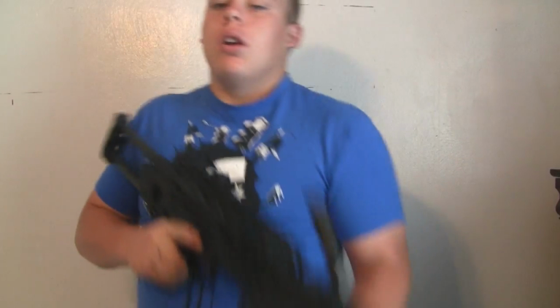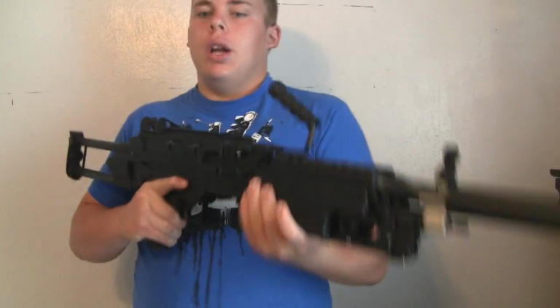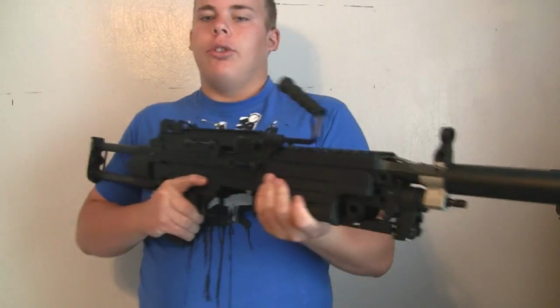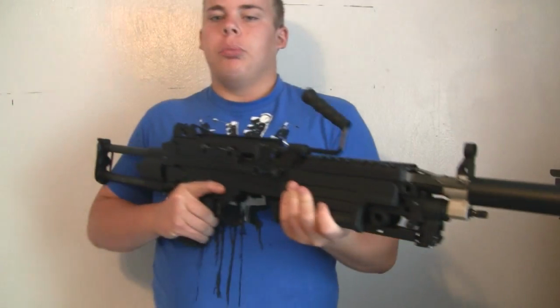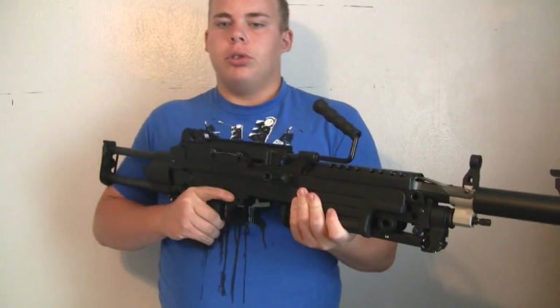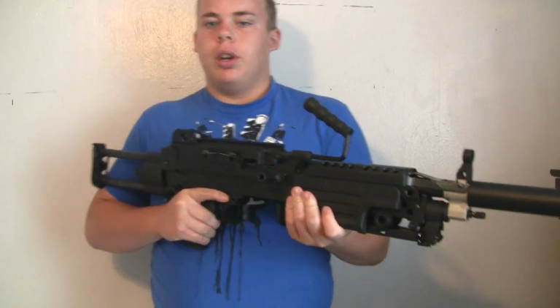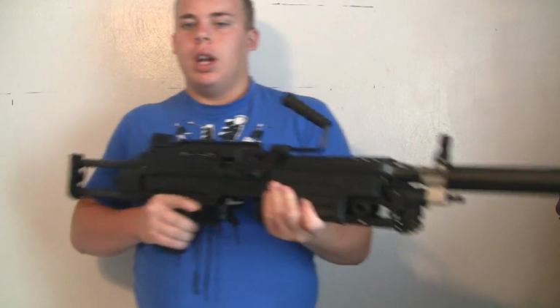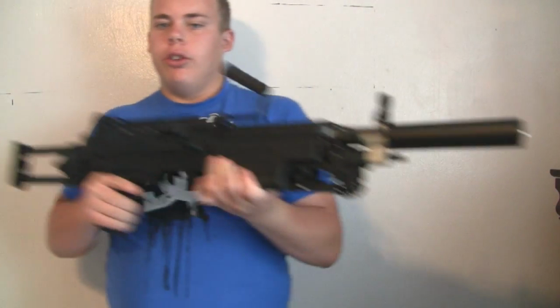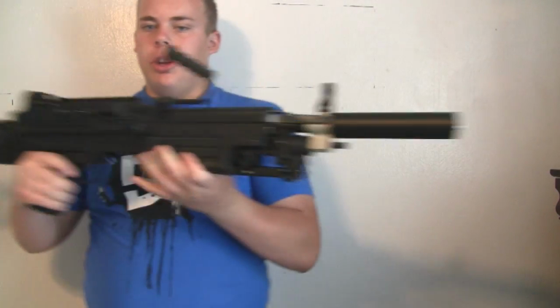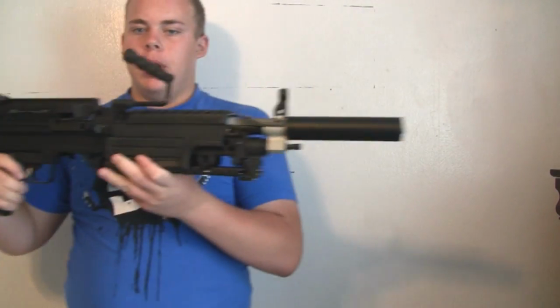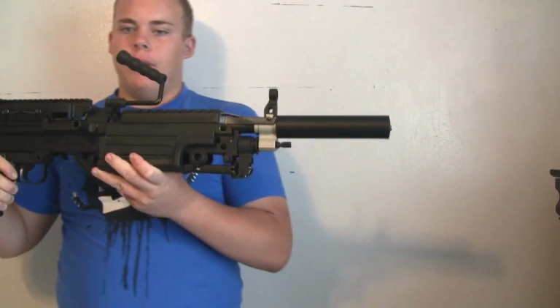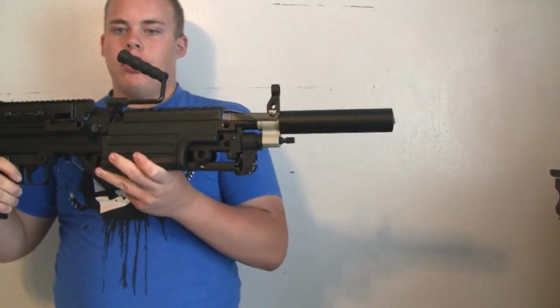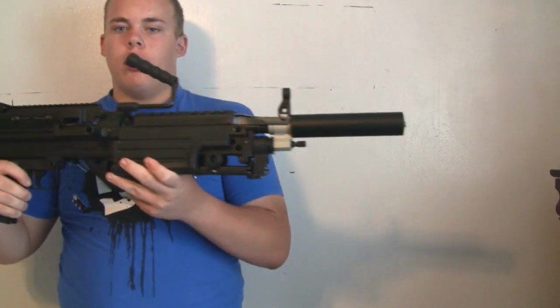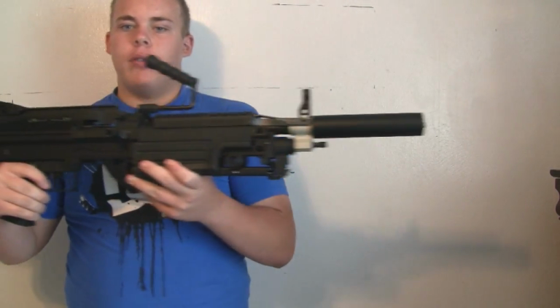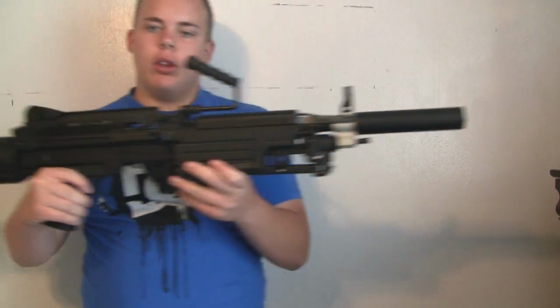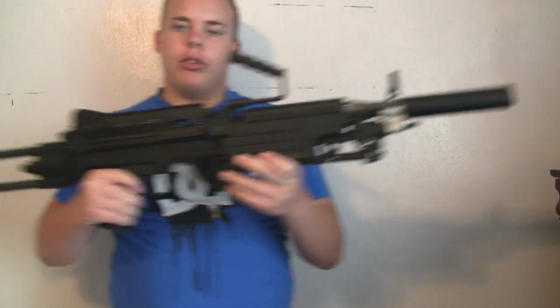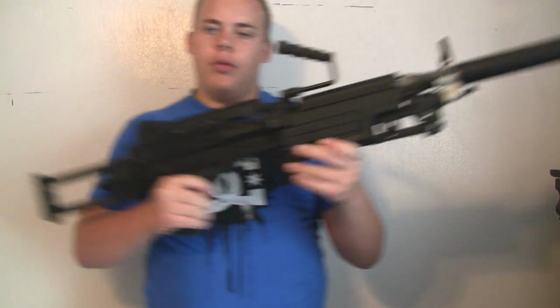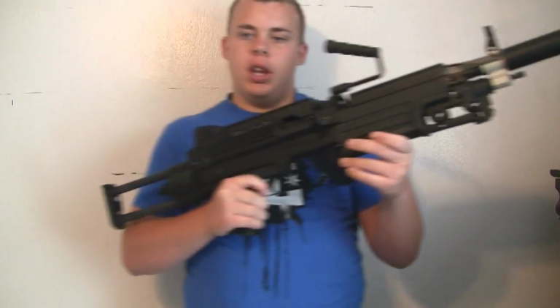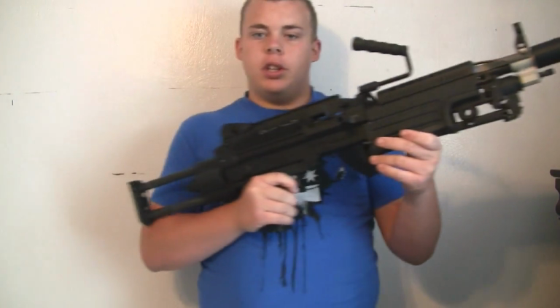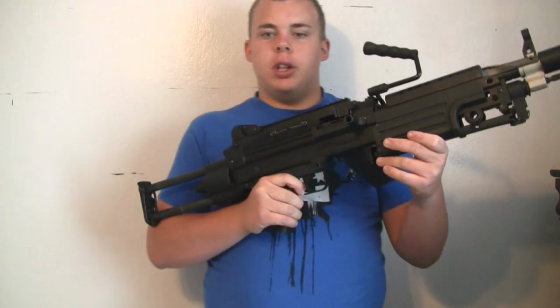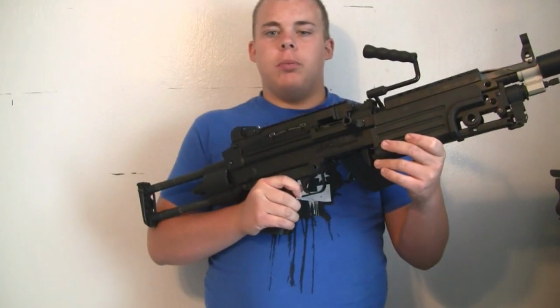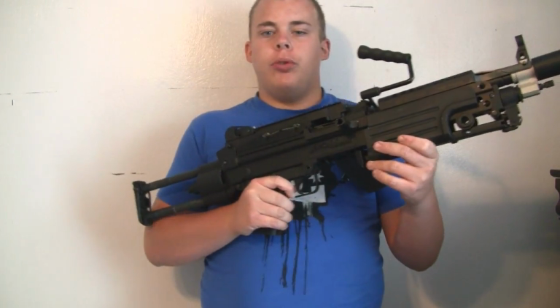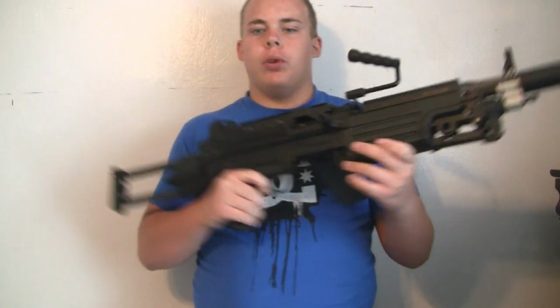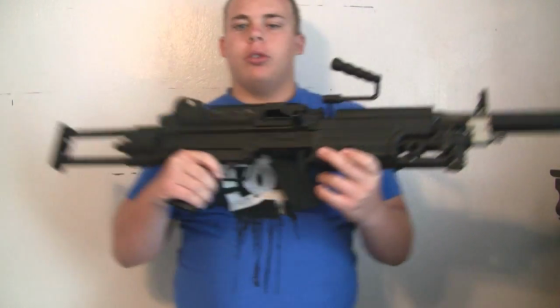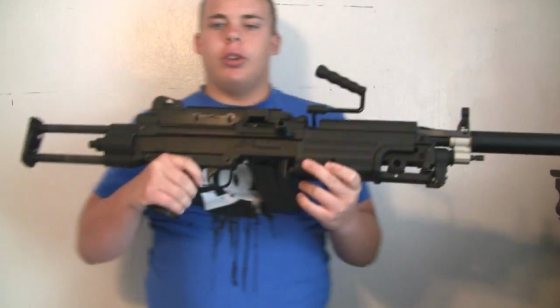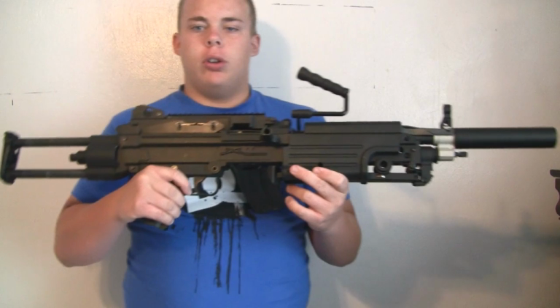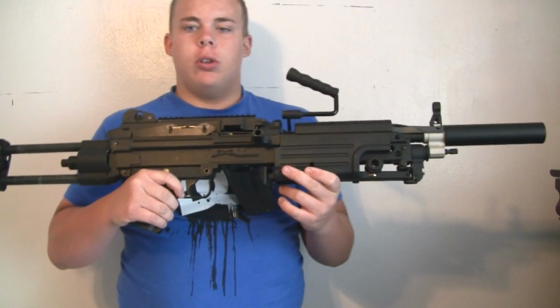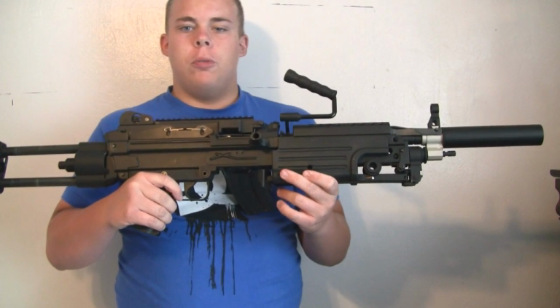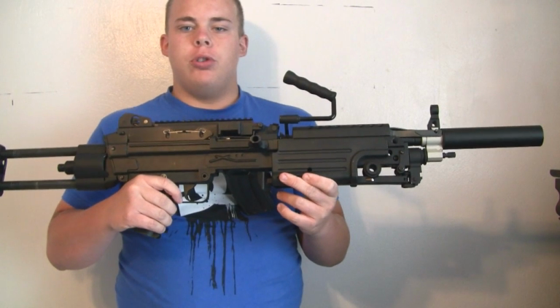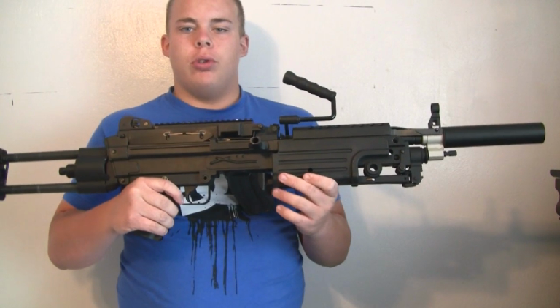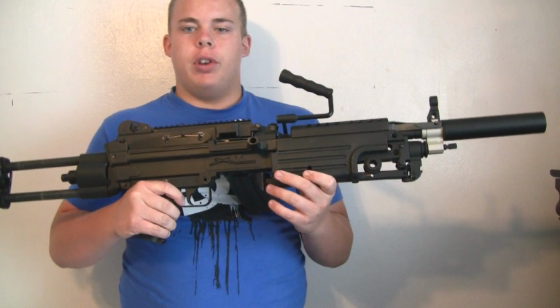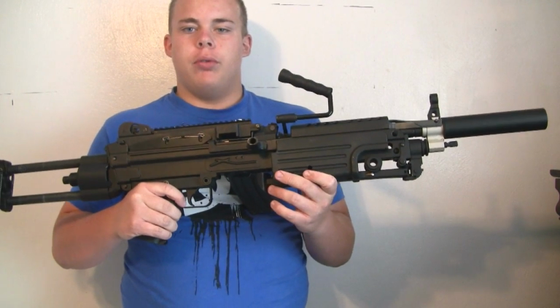Hi, this is Whatcha Looking At. Today we have the chronograph test of the A&K M249 Saw. Hope you enjoy the video.